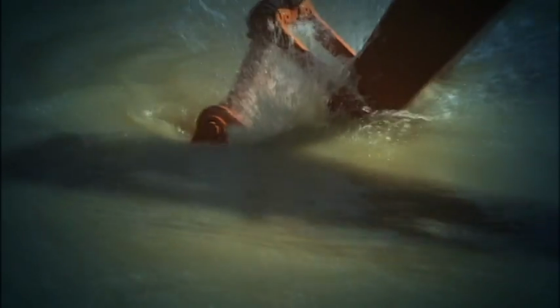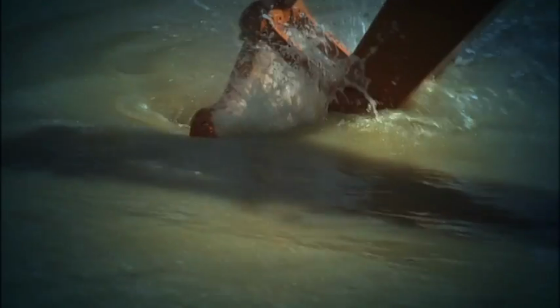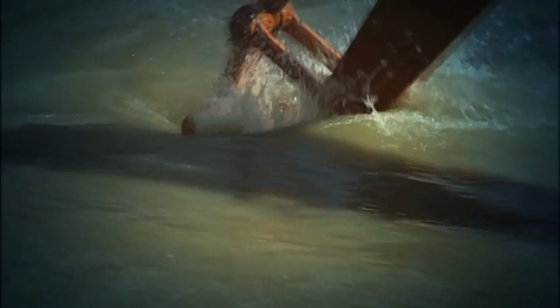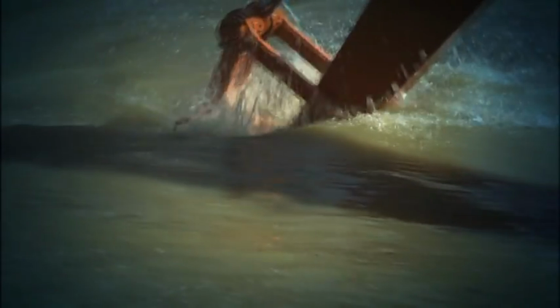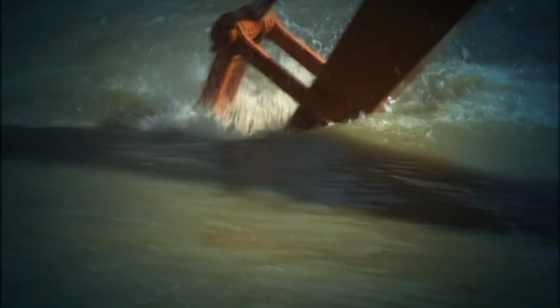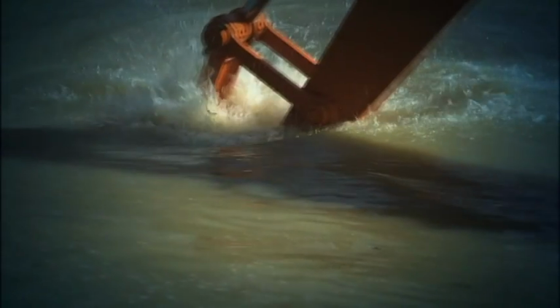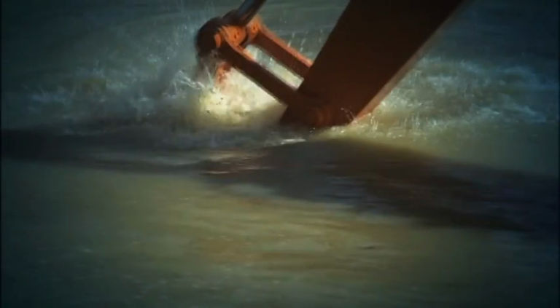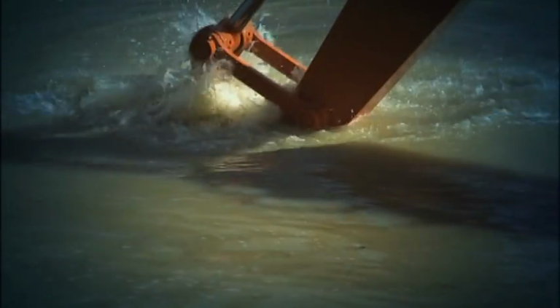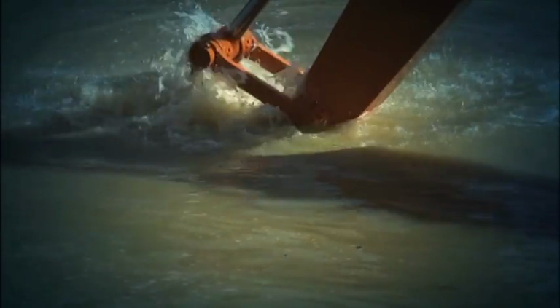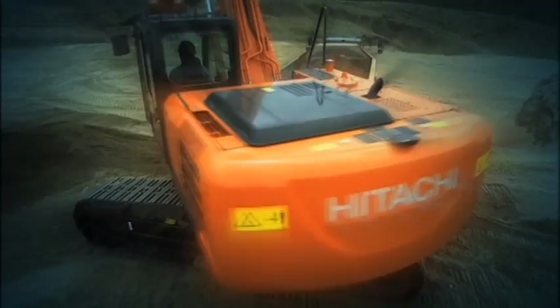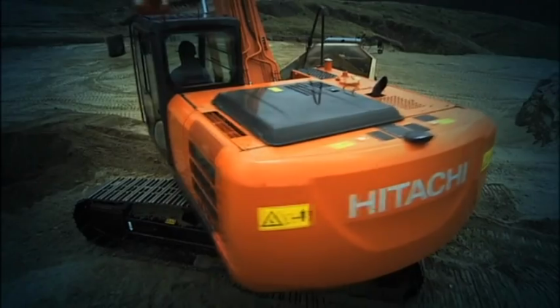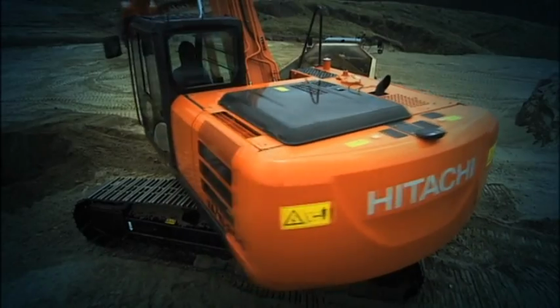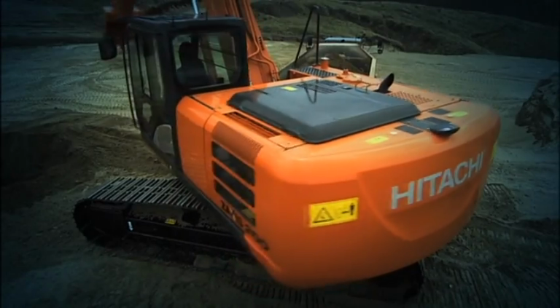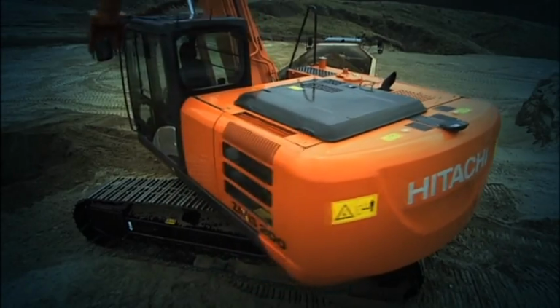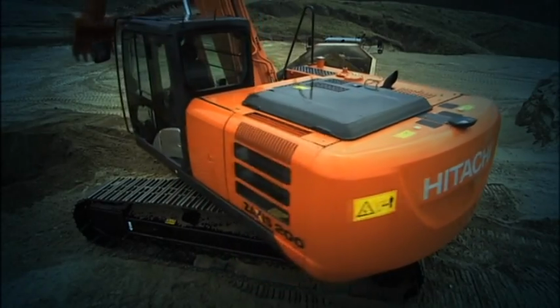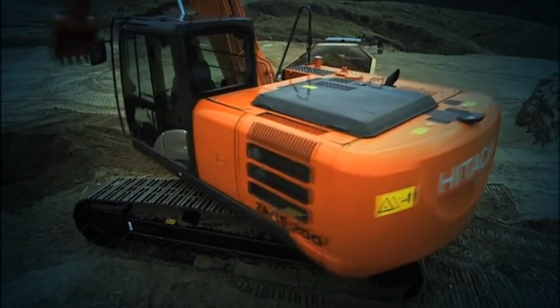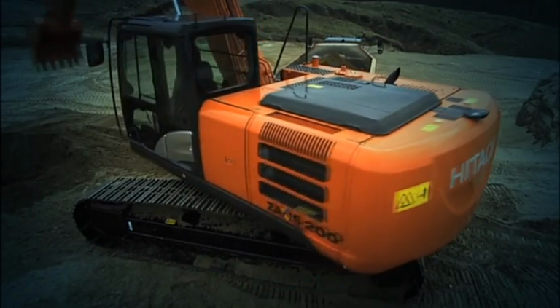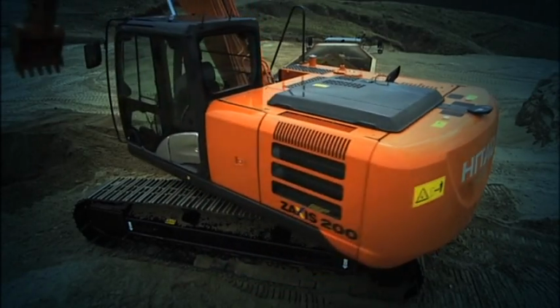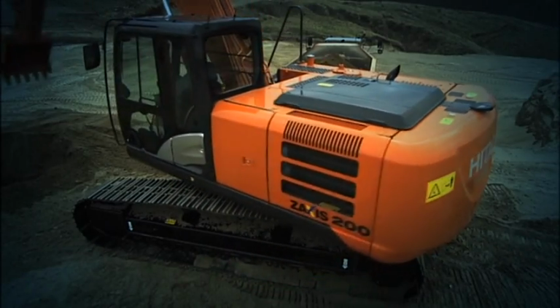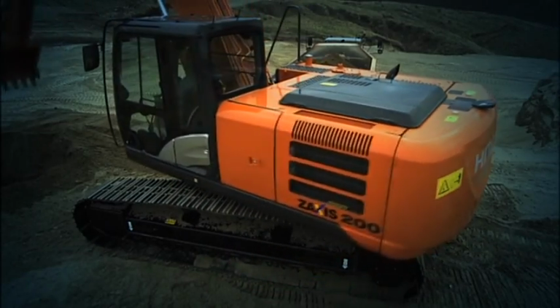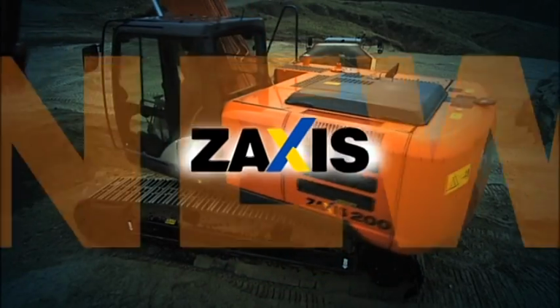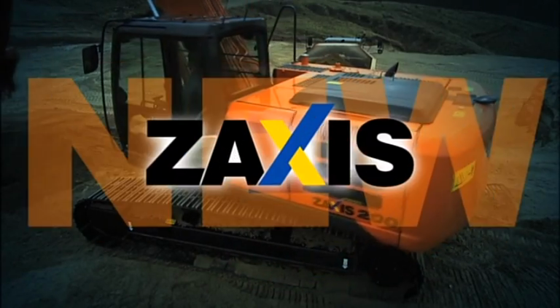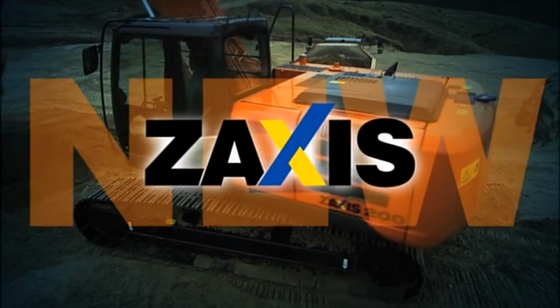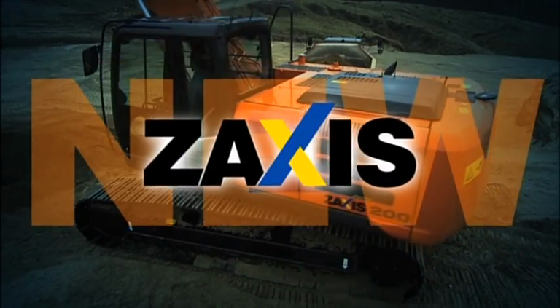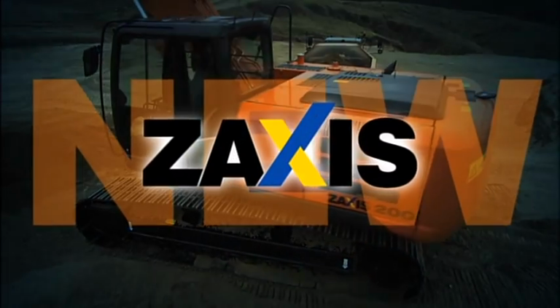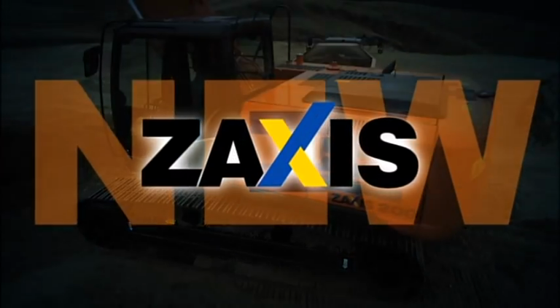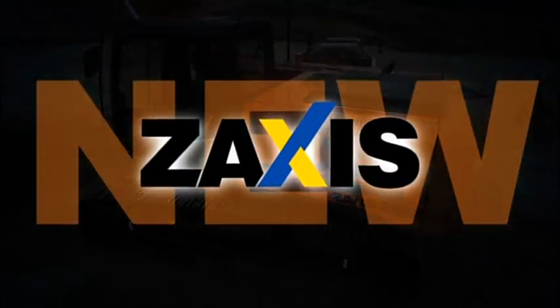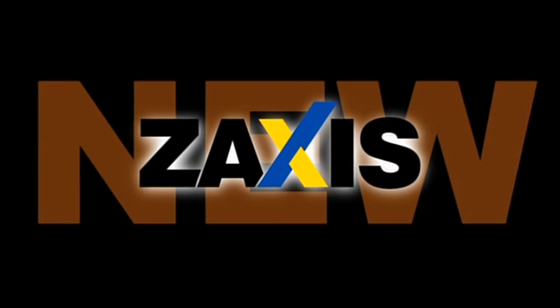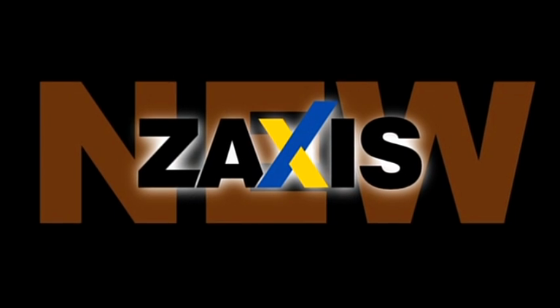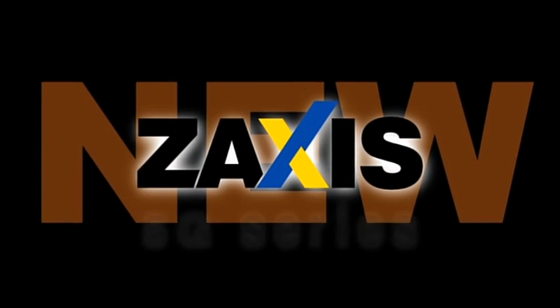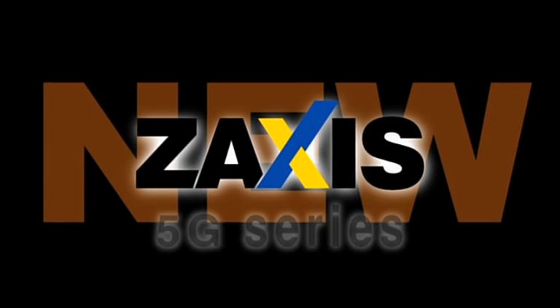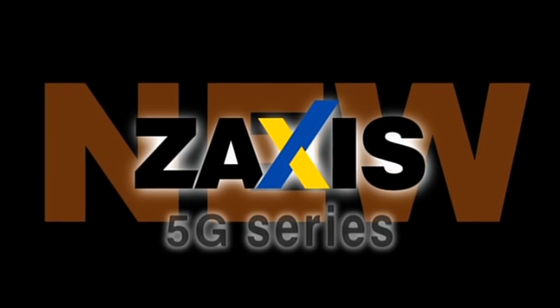We will change, and so will you, as we head into the future with the new Zaxus.